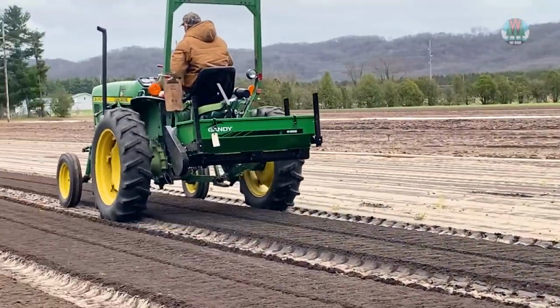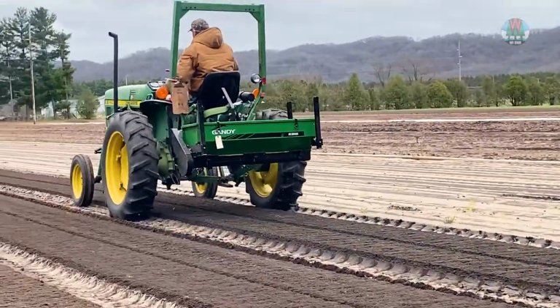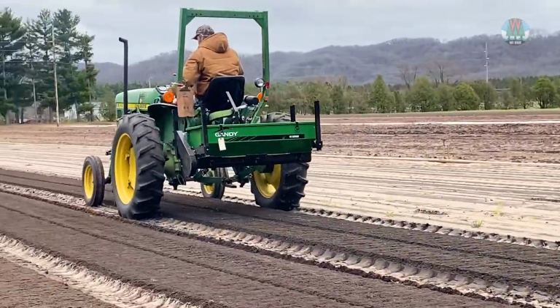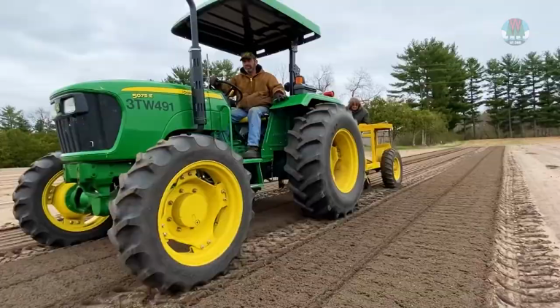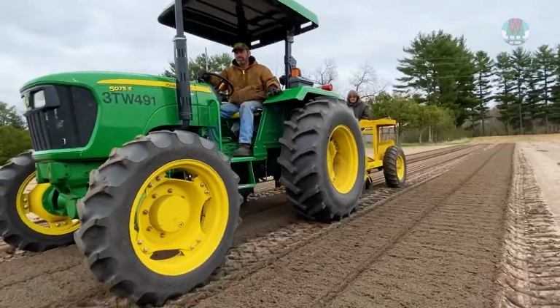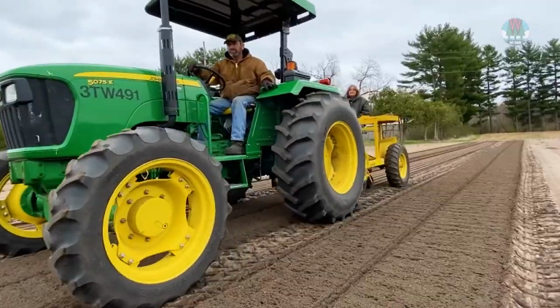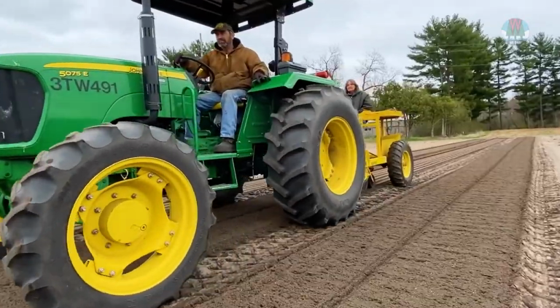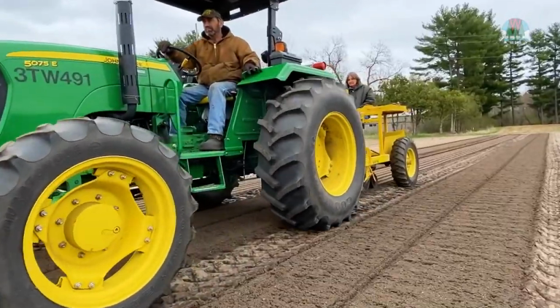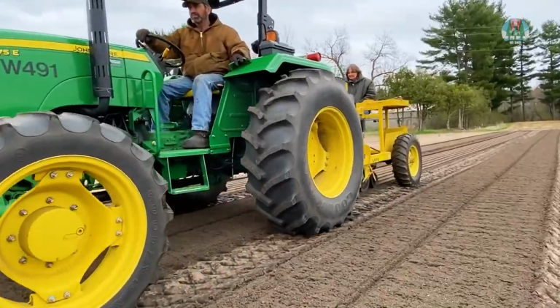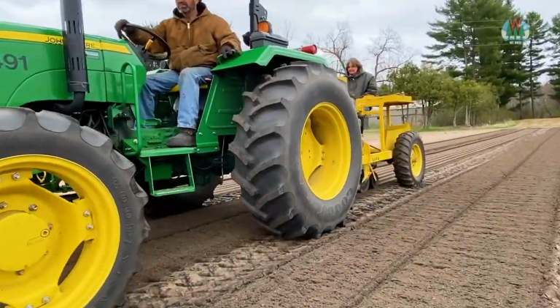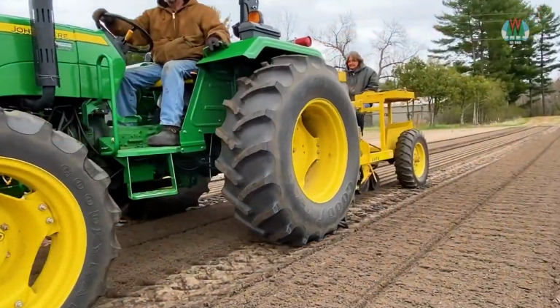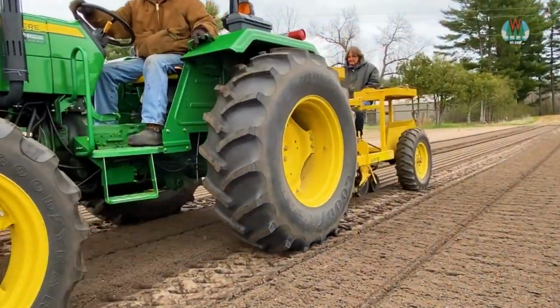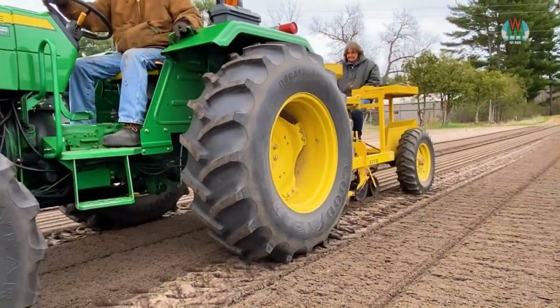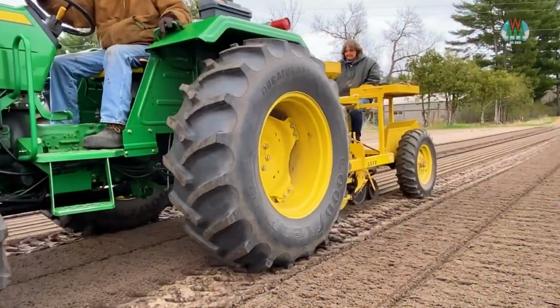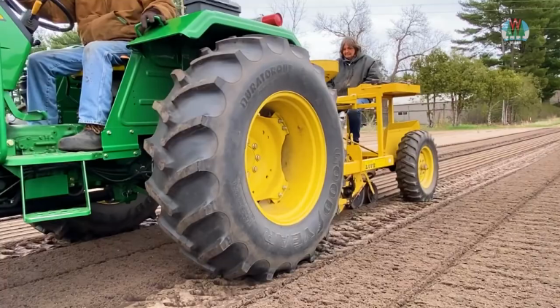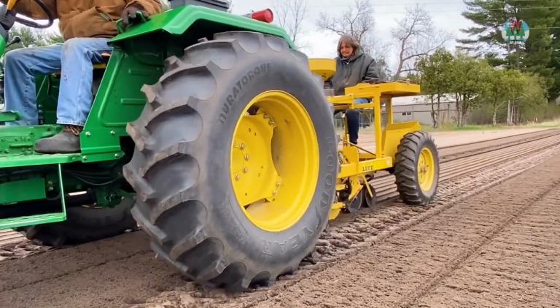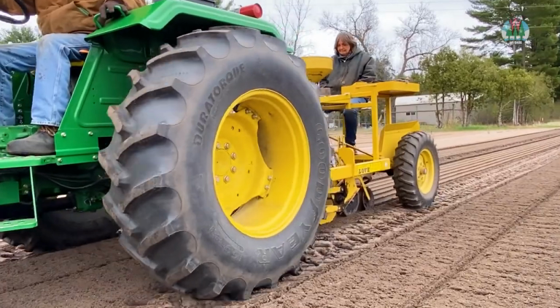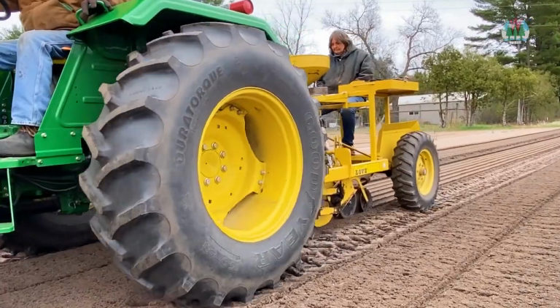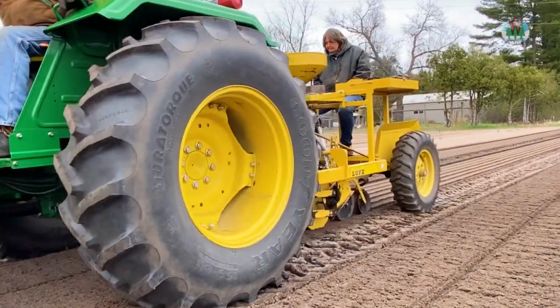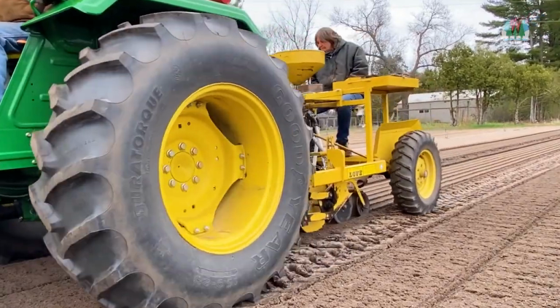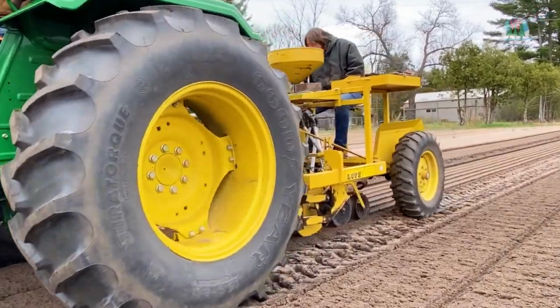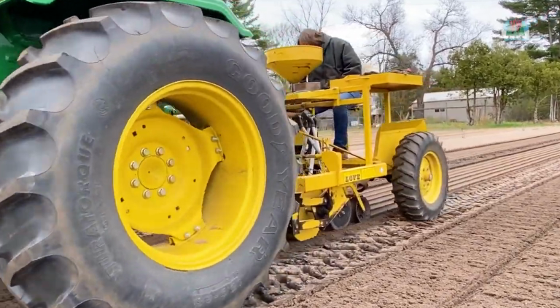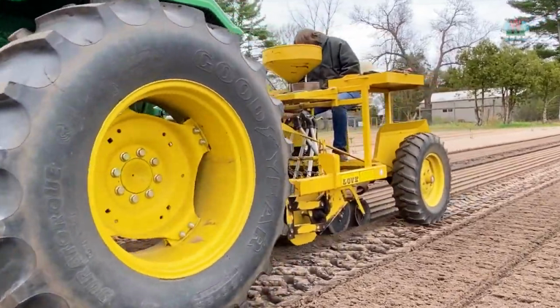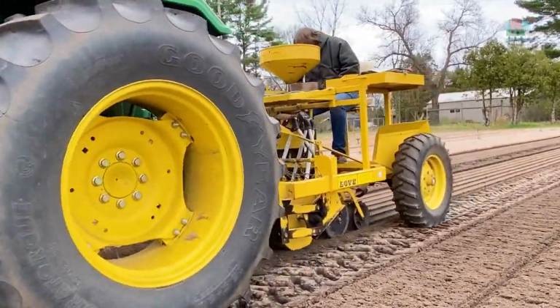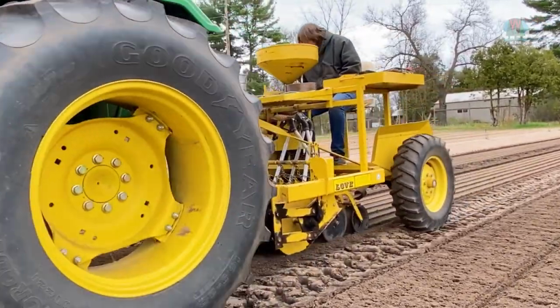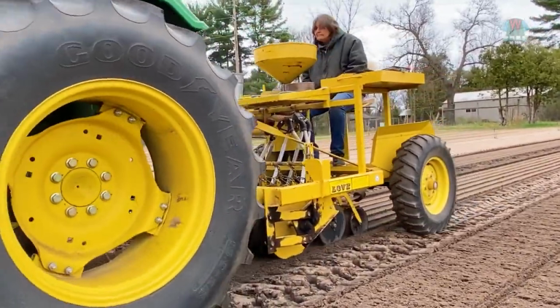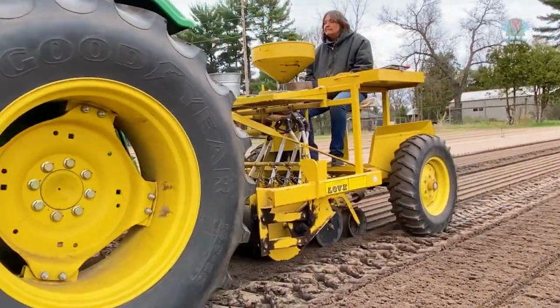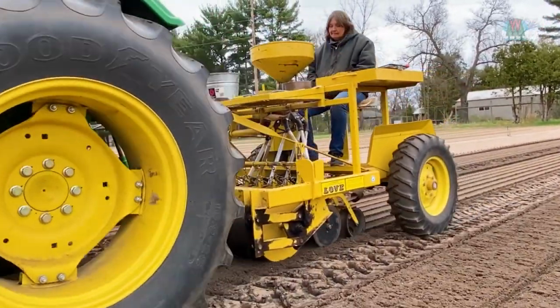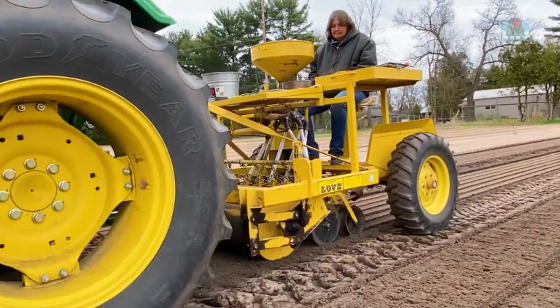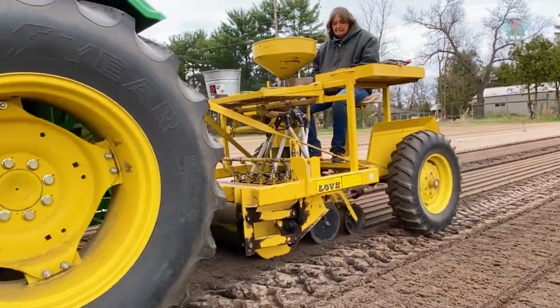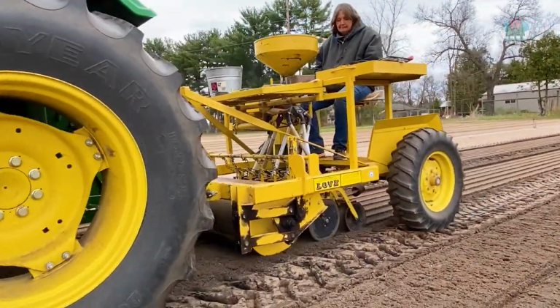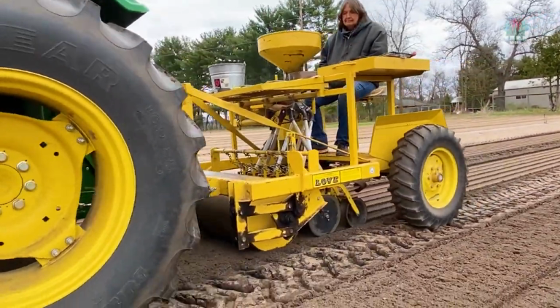The planter is calibrated for depth and drop rate of each individual seed type planted. This week's seed: Tamarack.